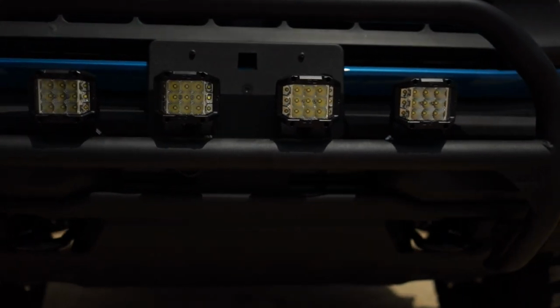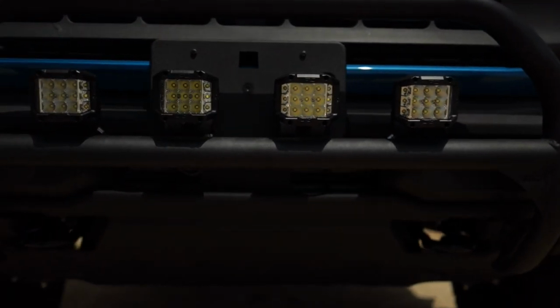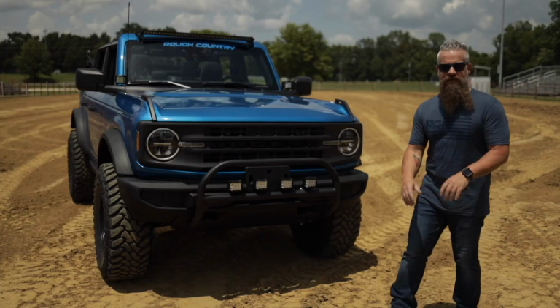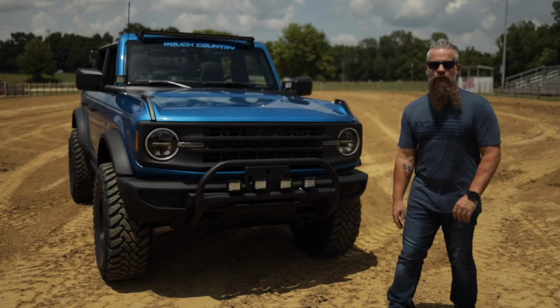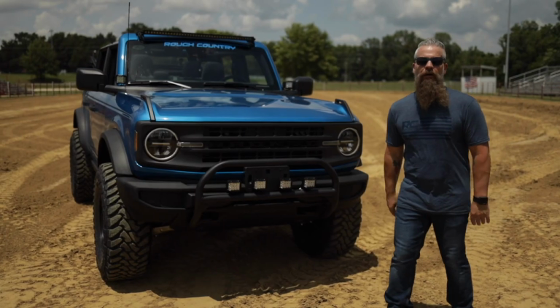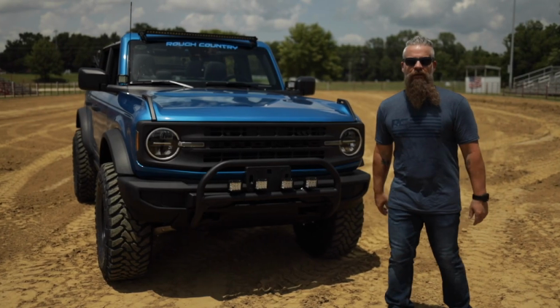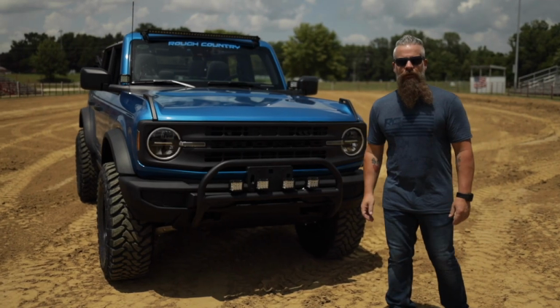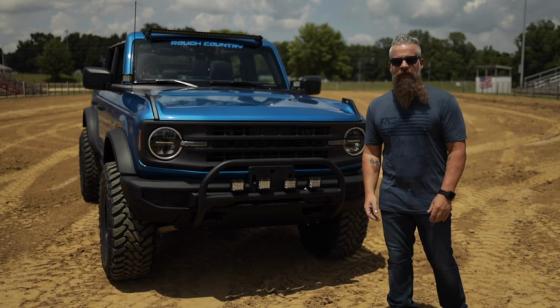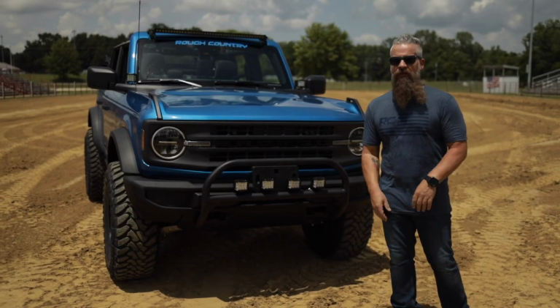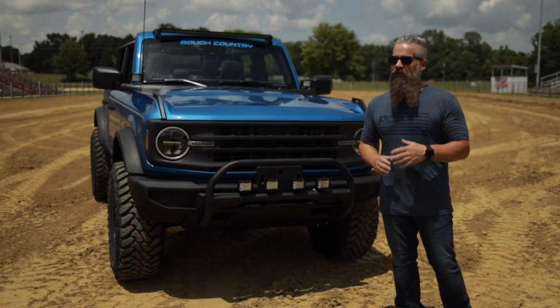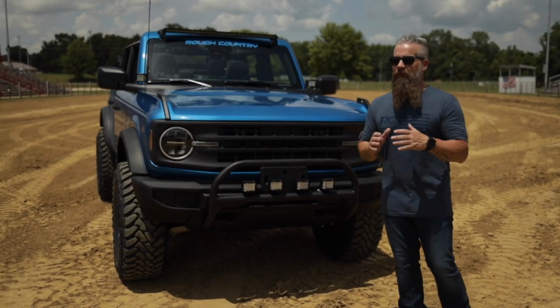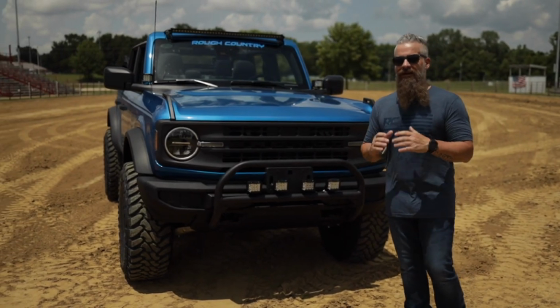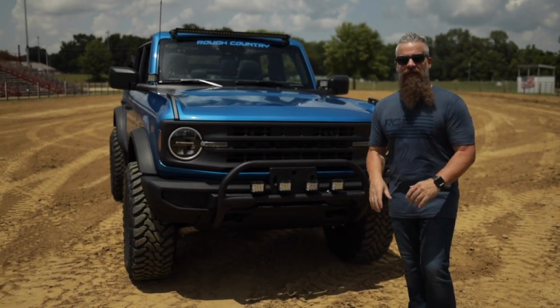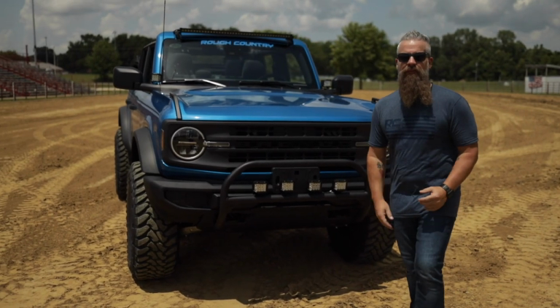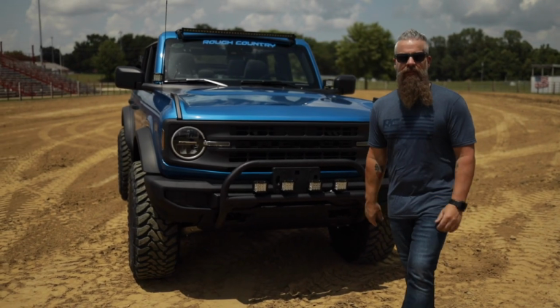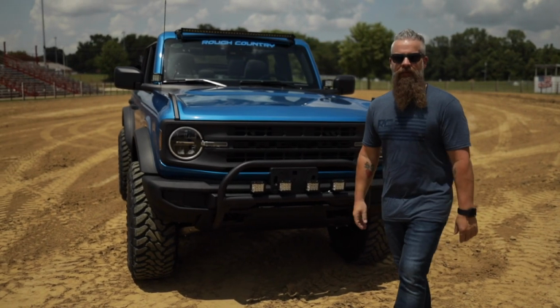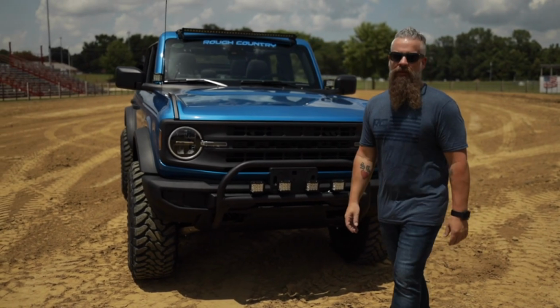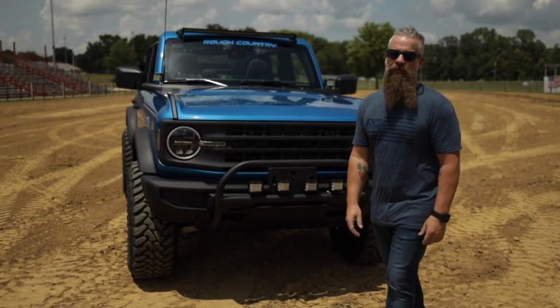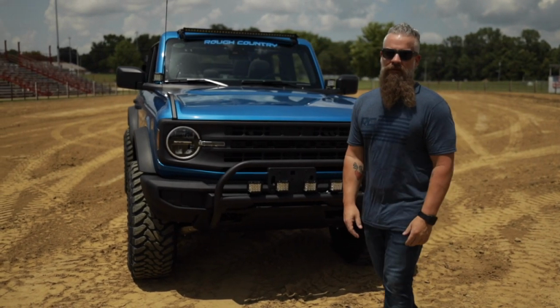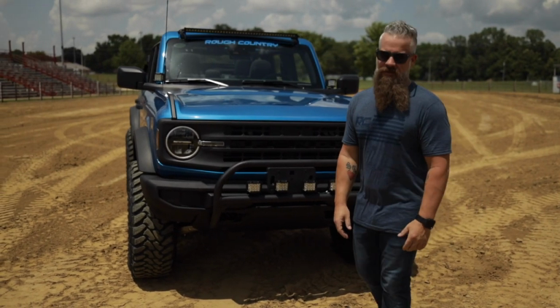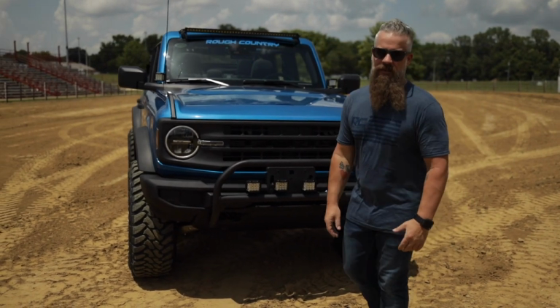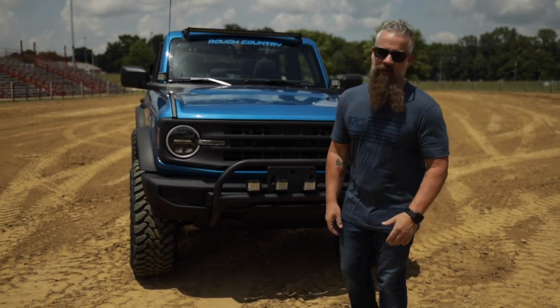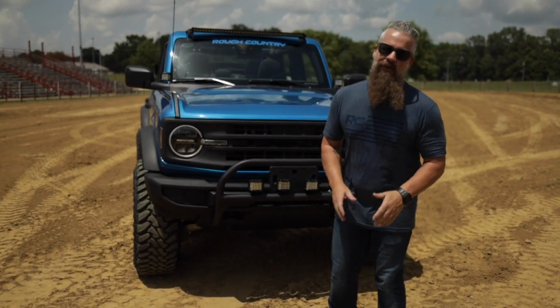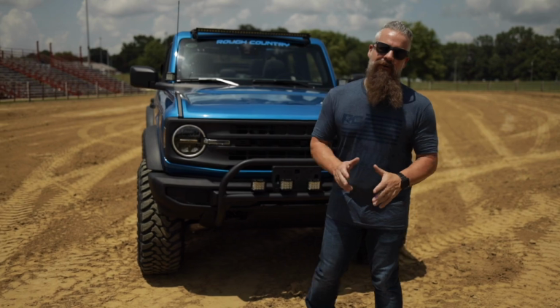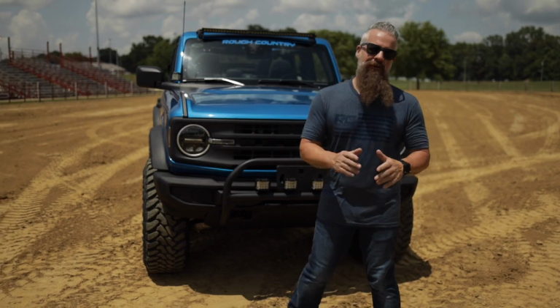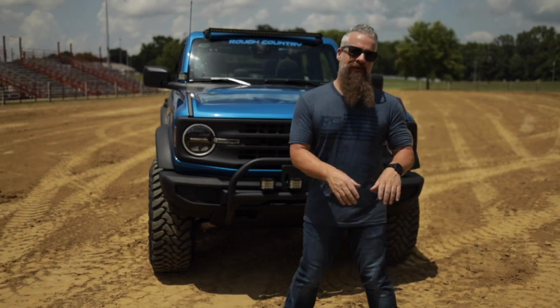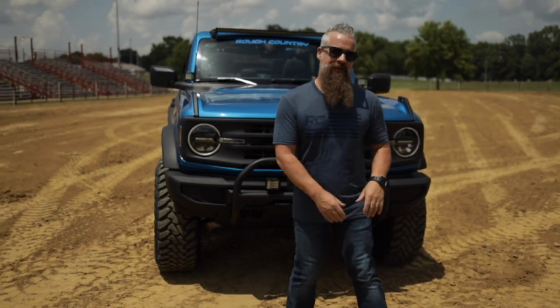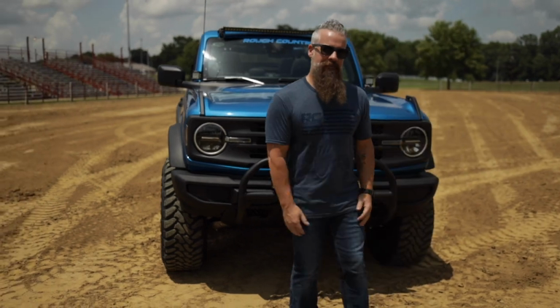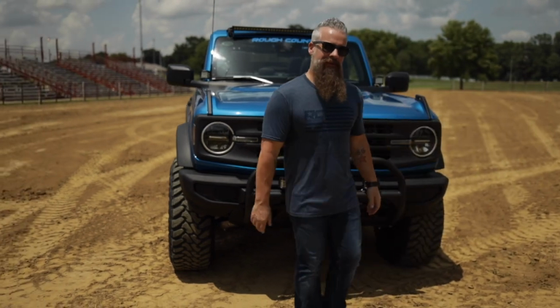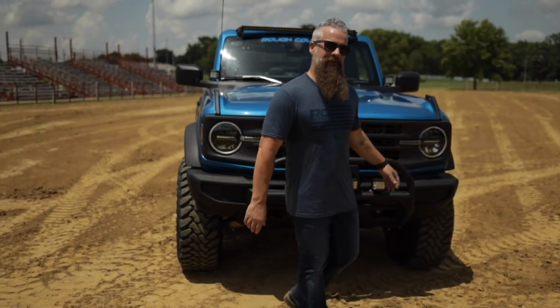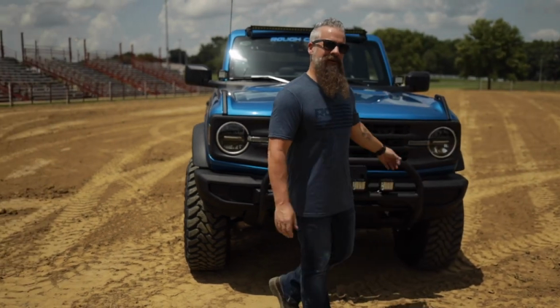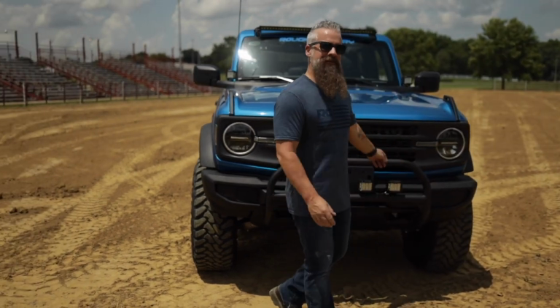As hot as the new Bronco is, you might have to beat people off with a stick, or at least give them a little nudge.